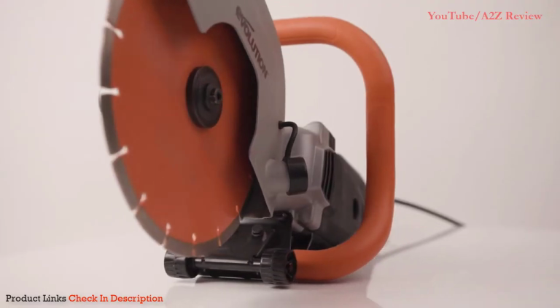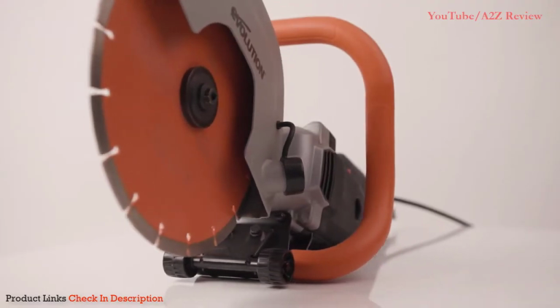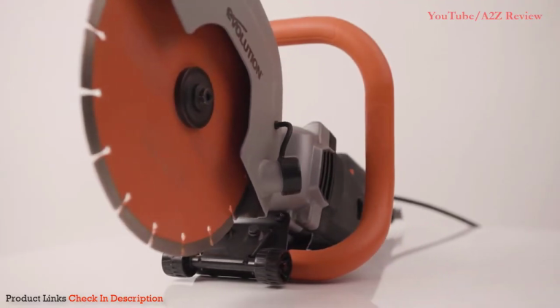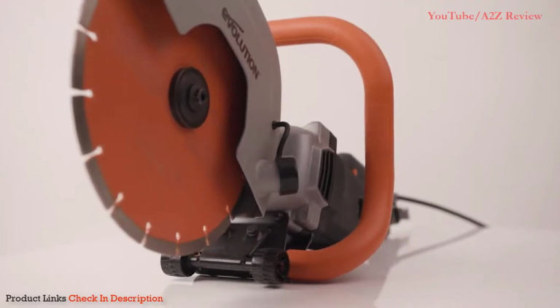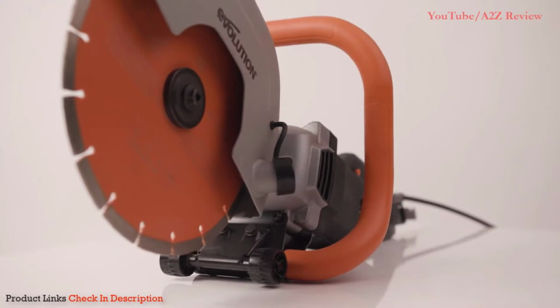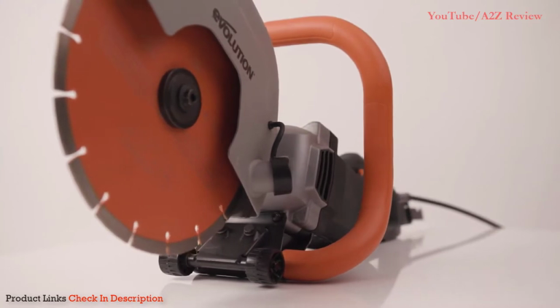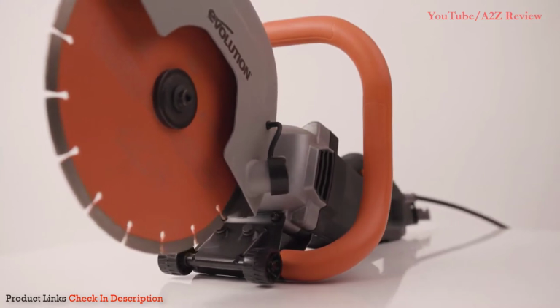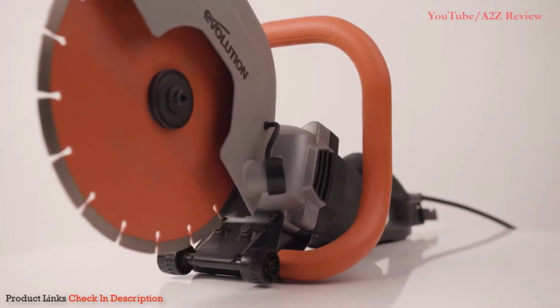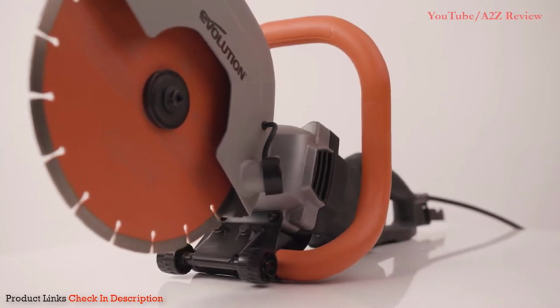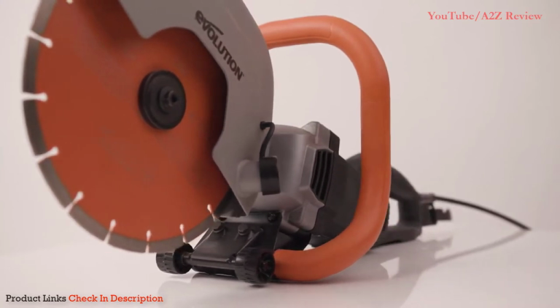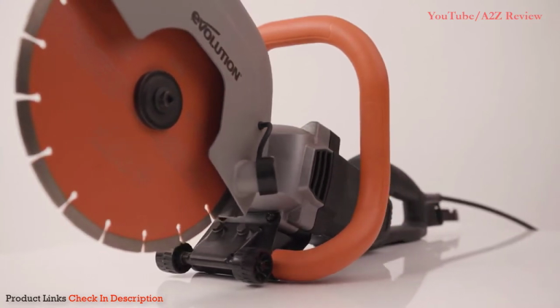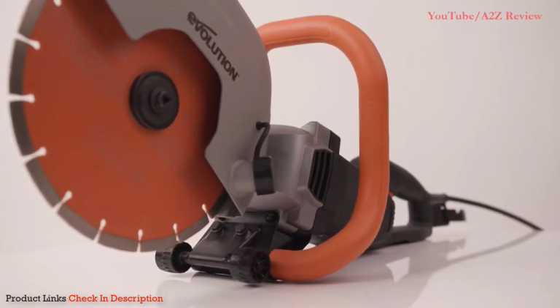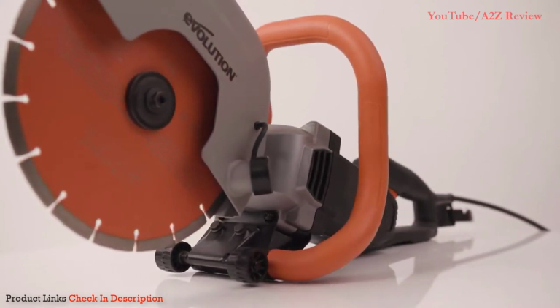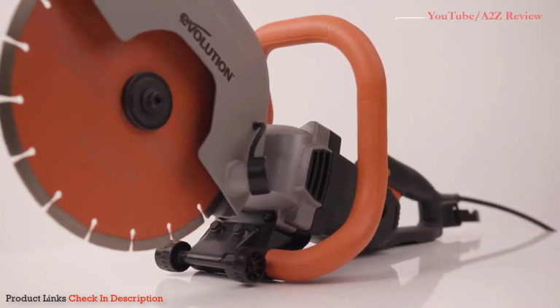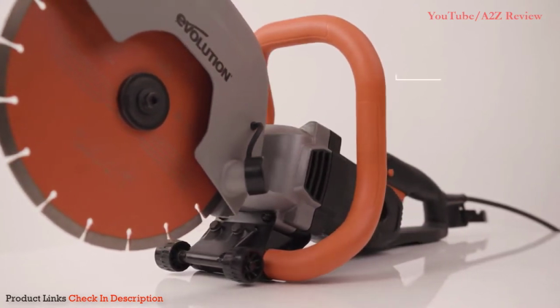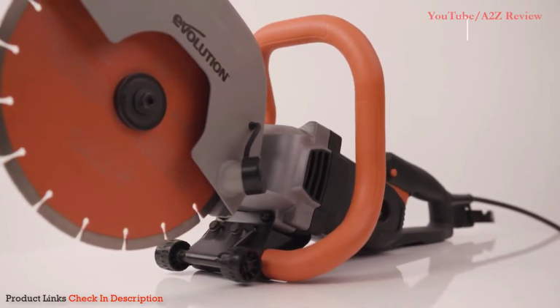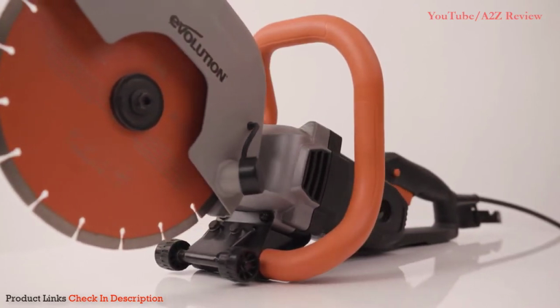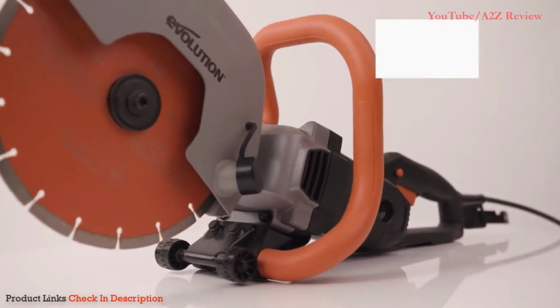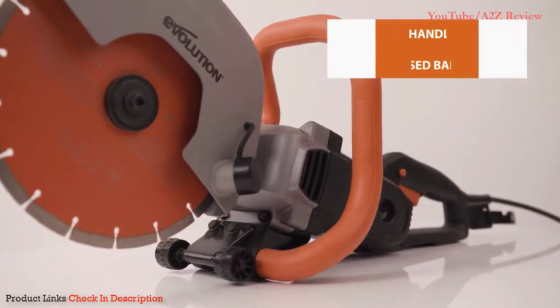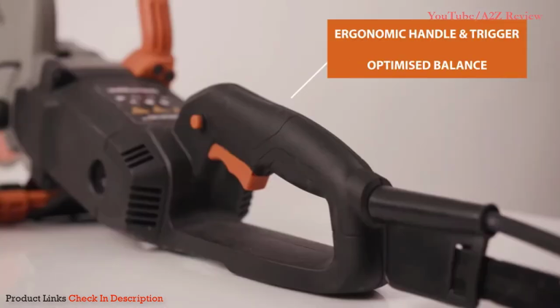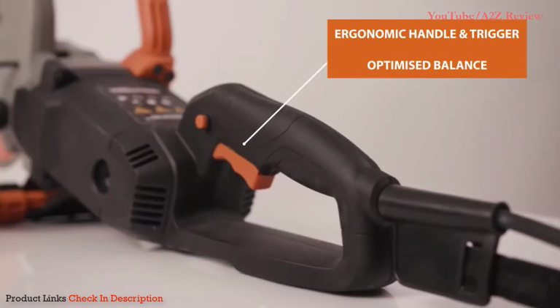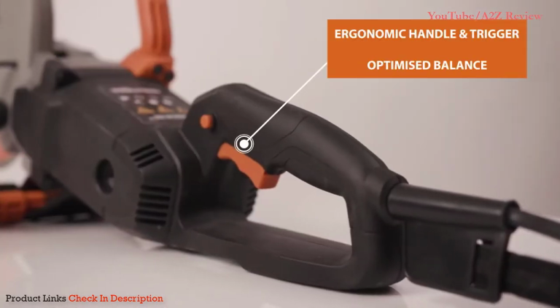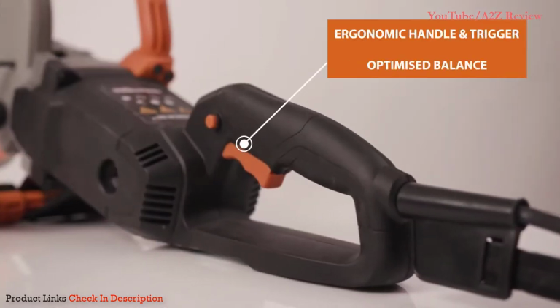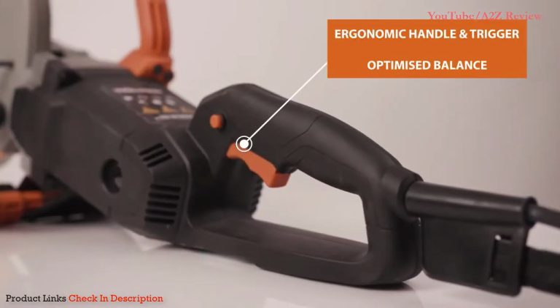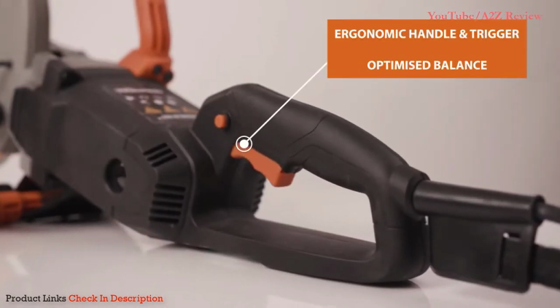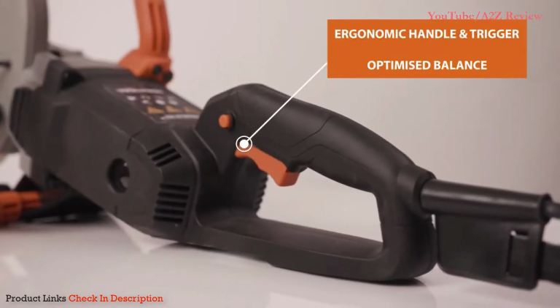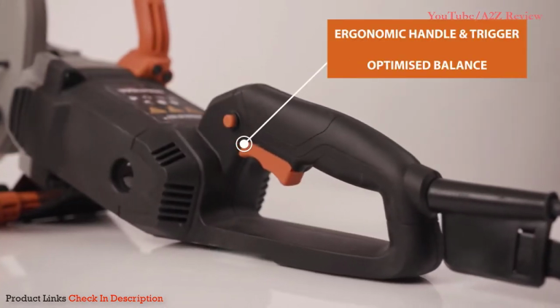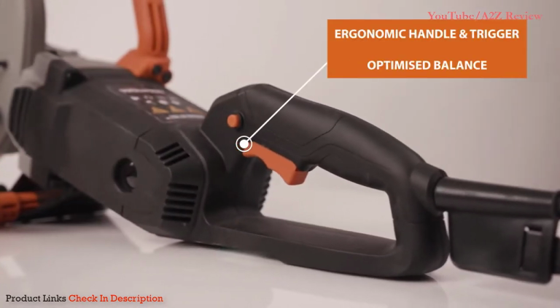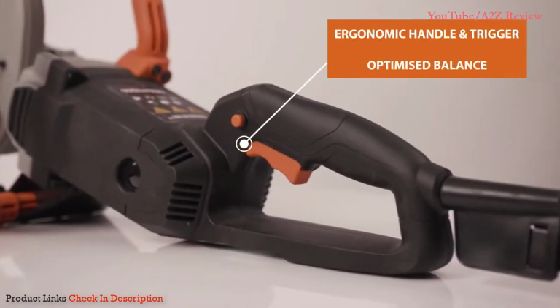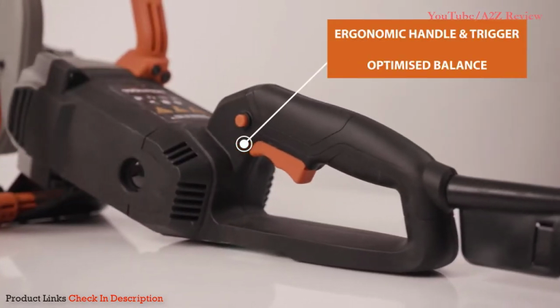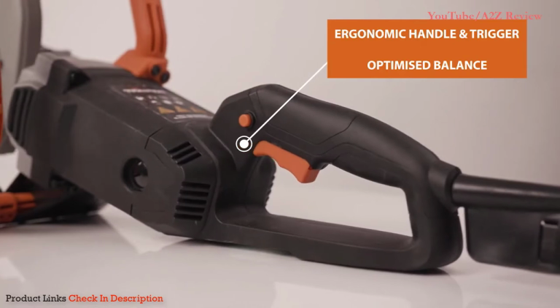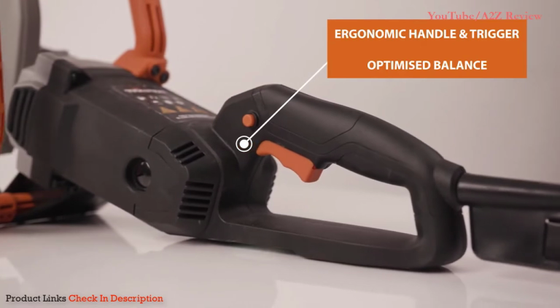Notice this ergonomic handle and trigger design. It's just really comfortable to use, whether you're a left- or right-handed user.